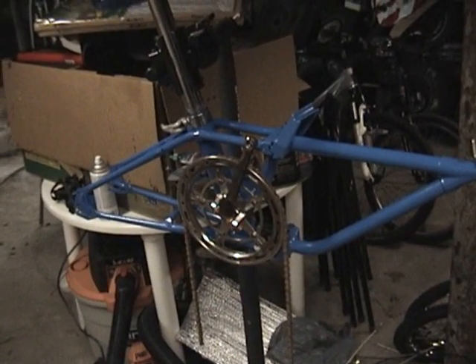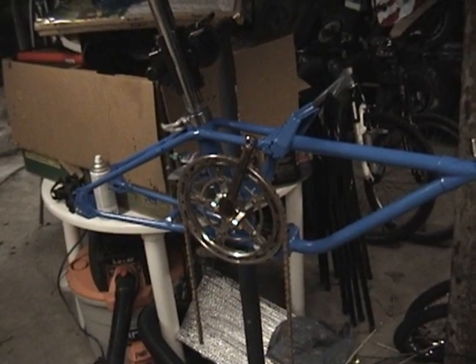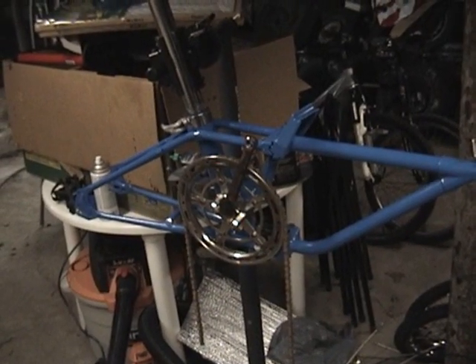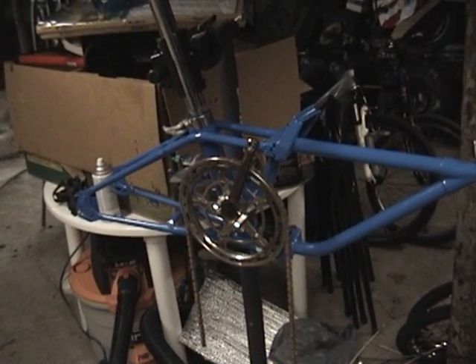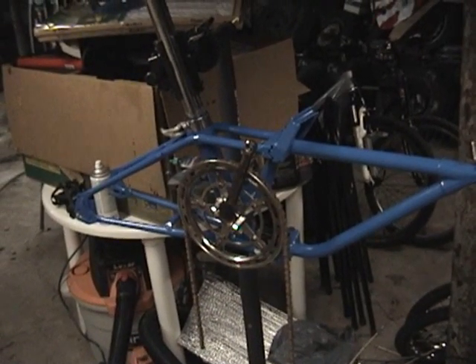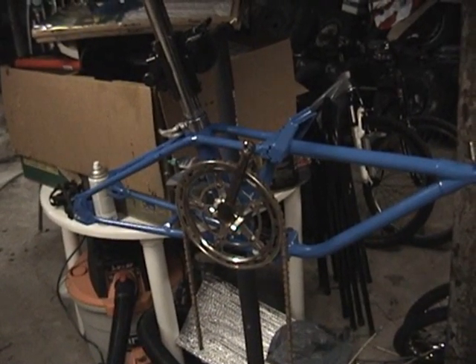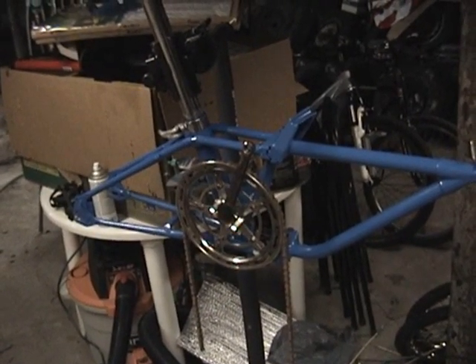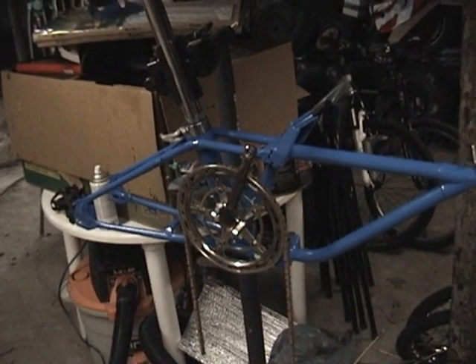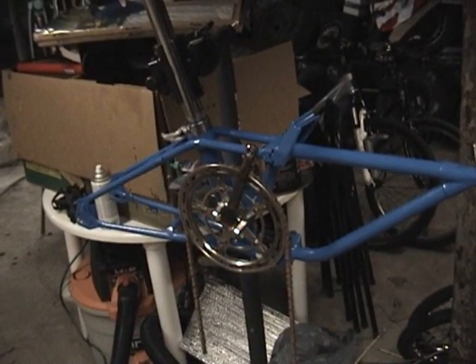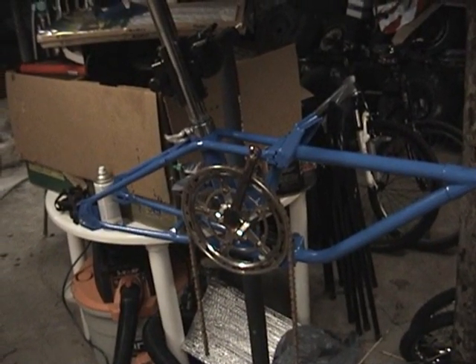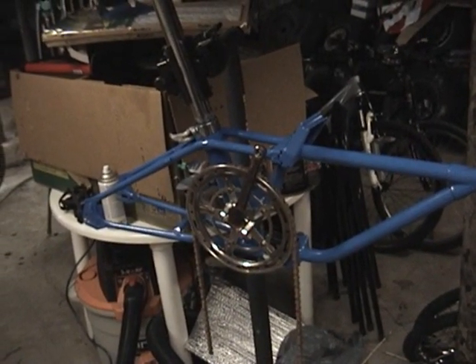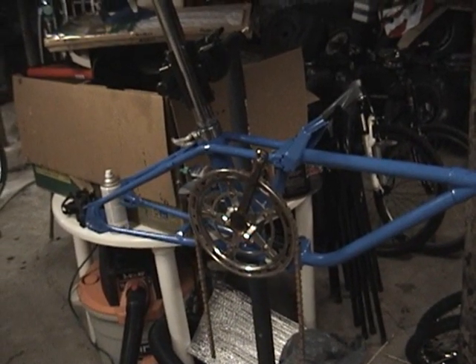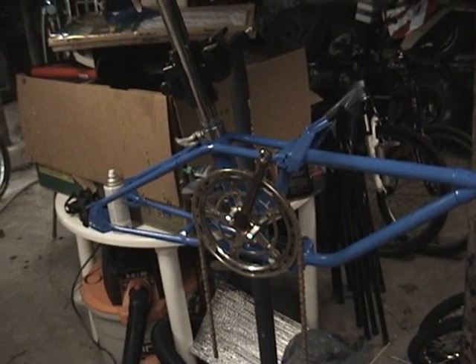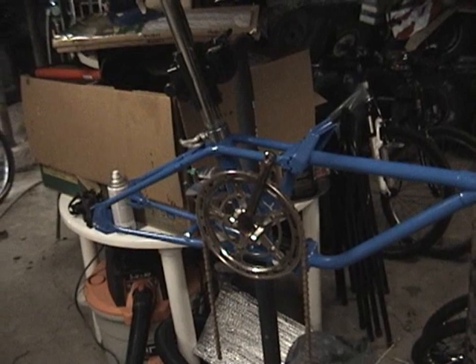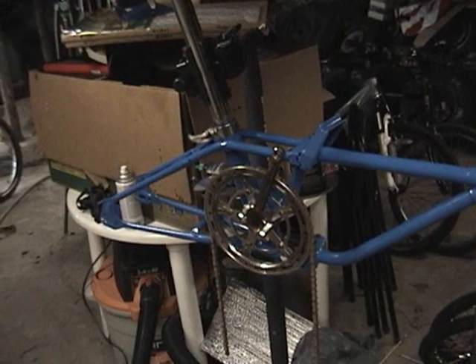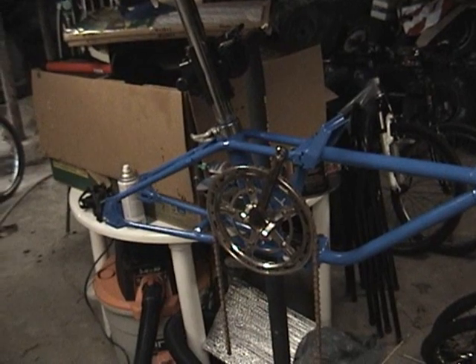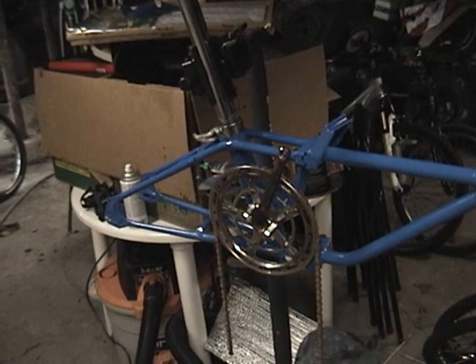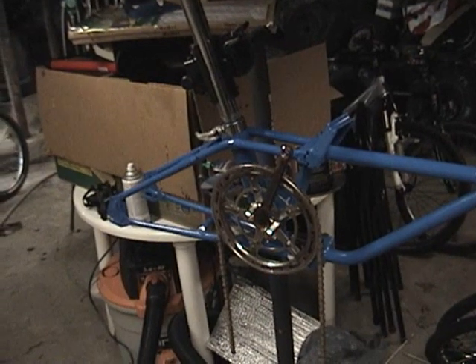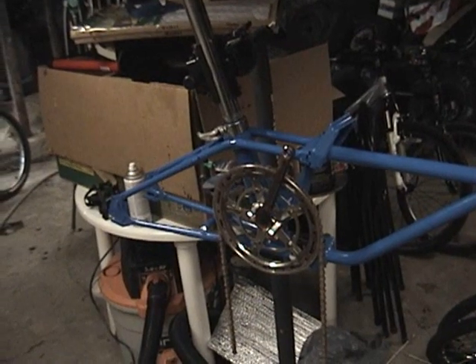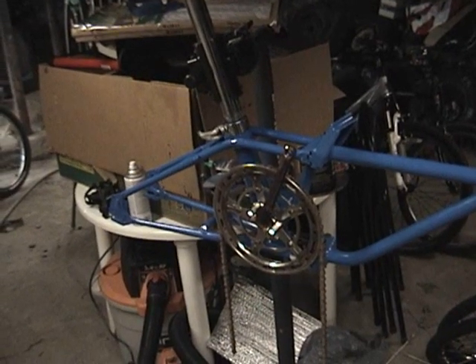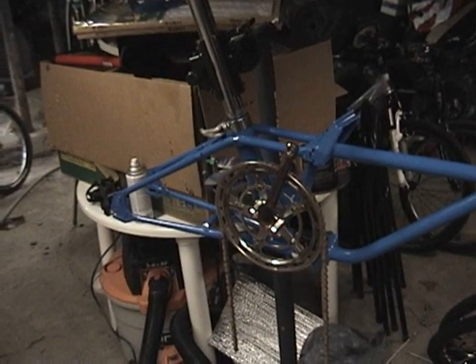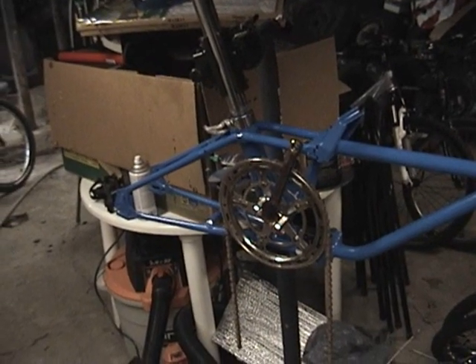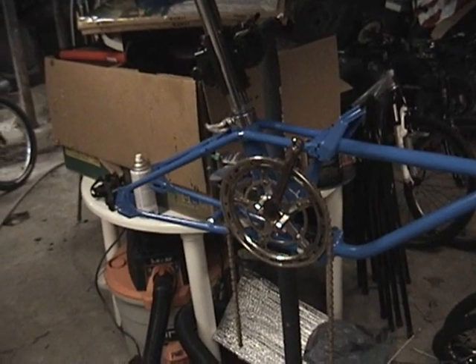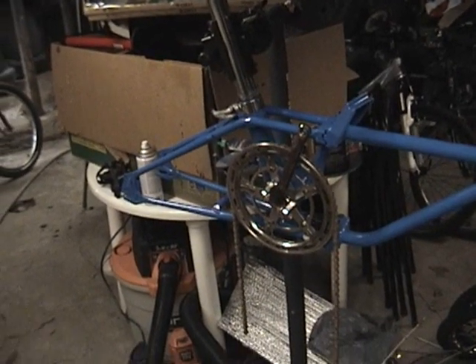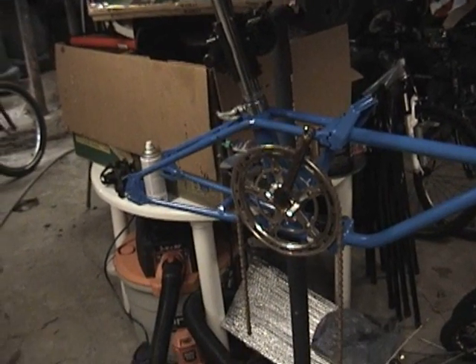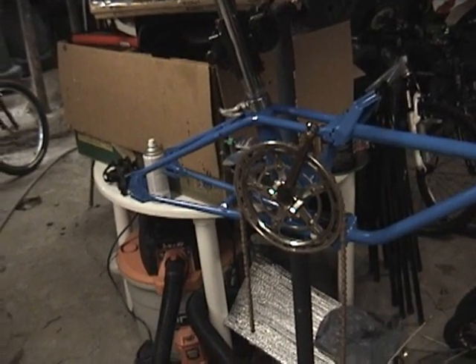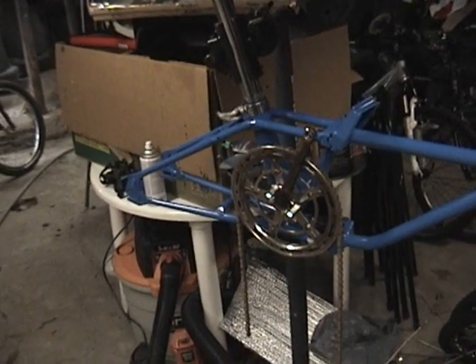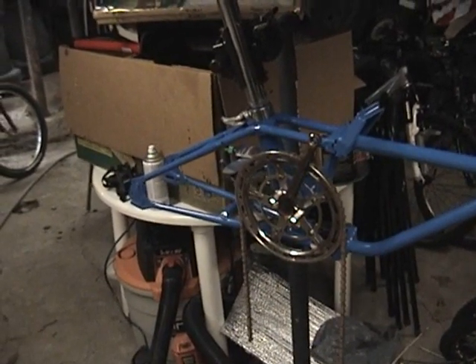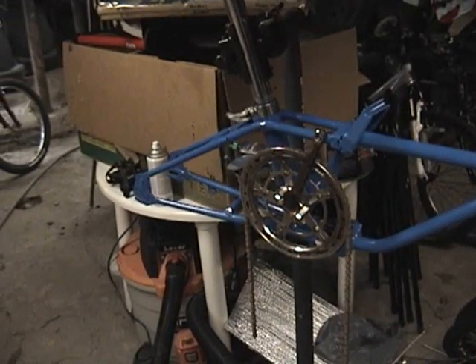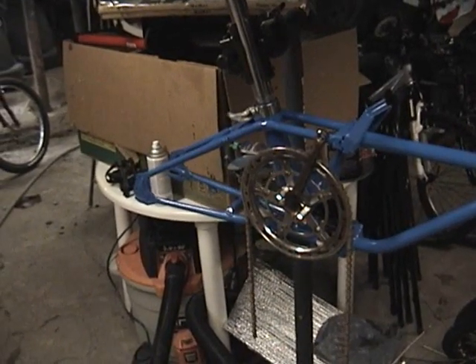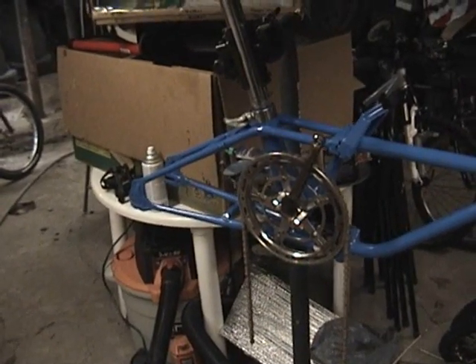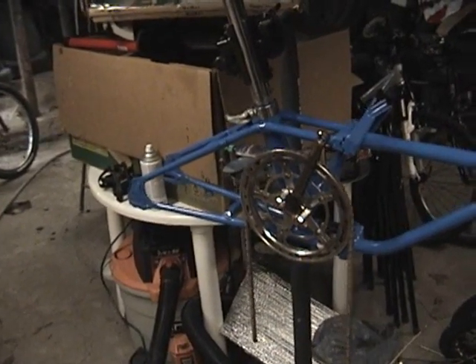Sunday, February 12, 2012. This is Mercedes Diesel Guy and this is my Dayhan Classic 3 folding bike.